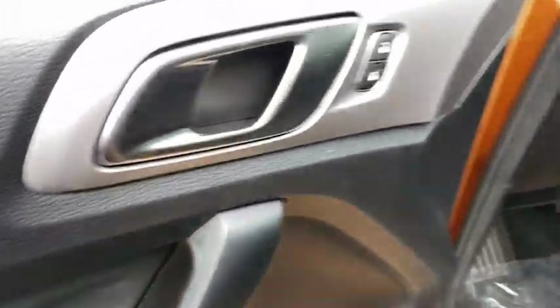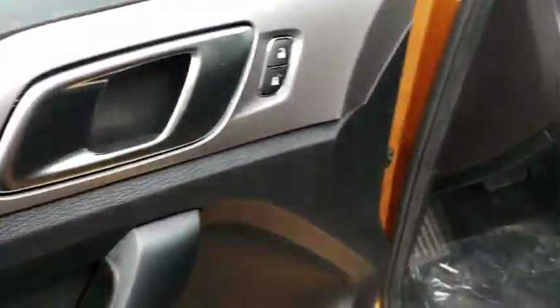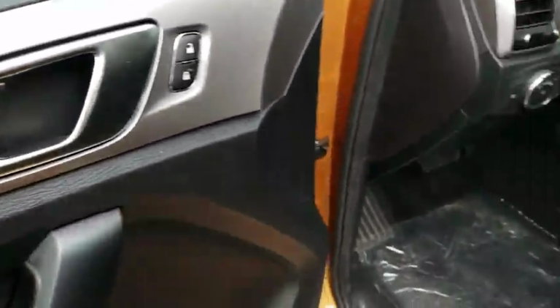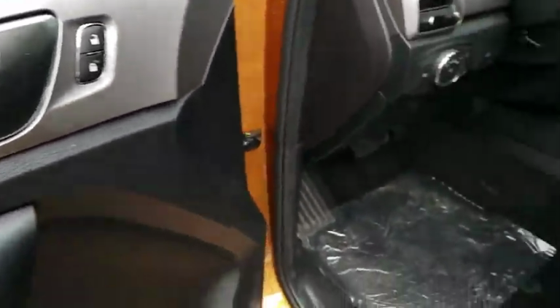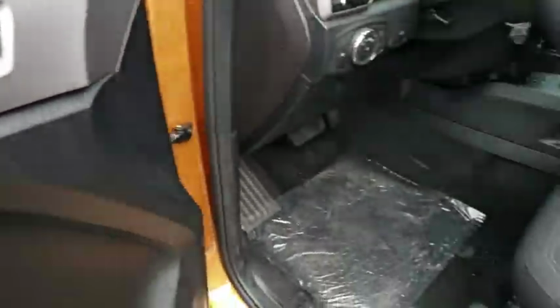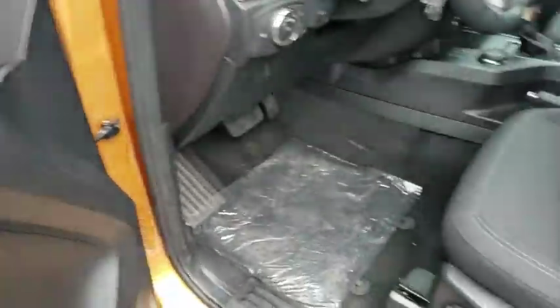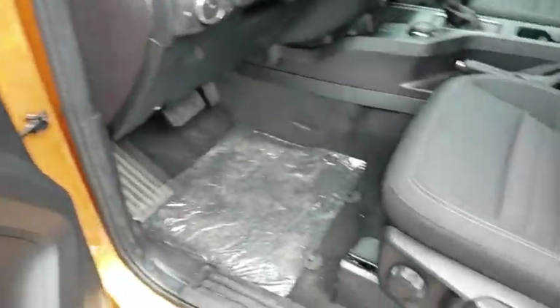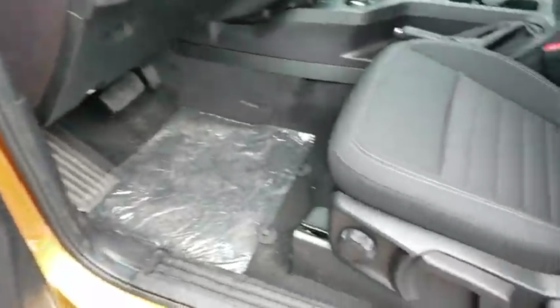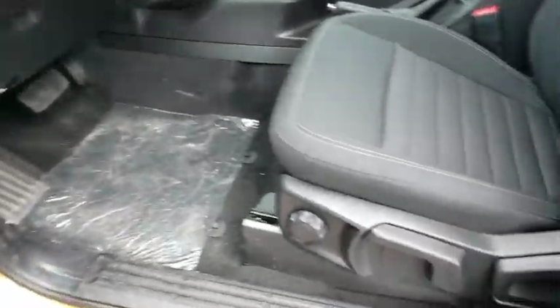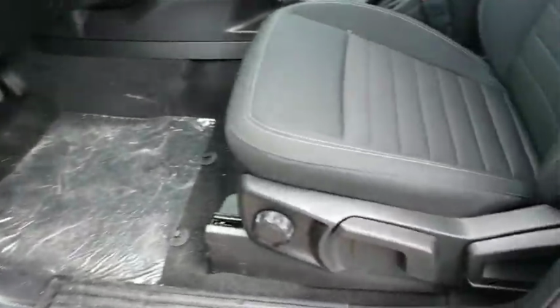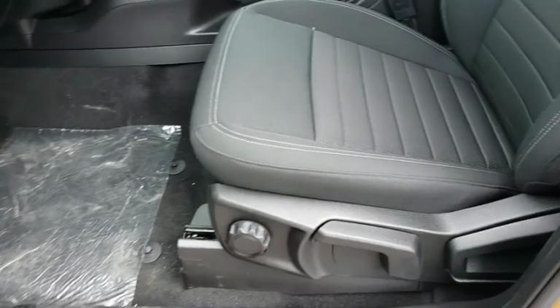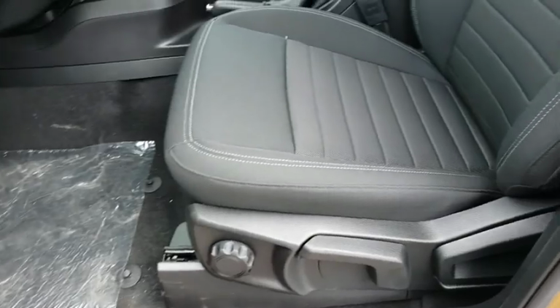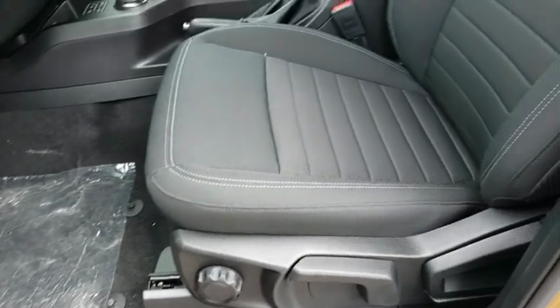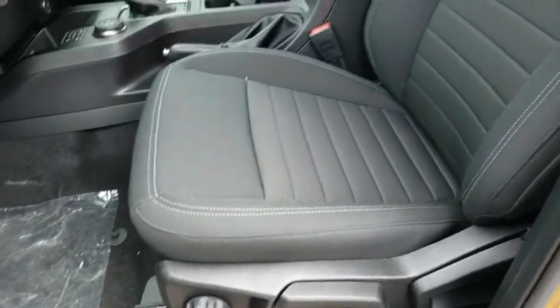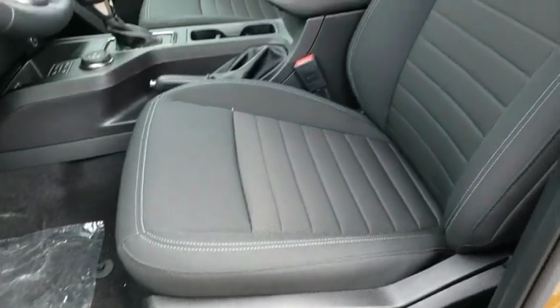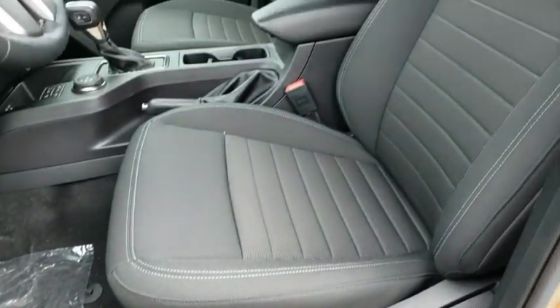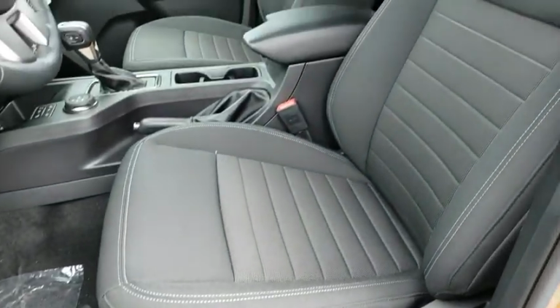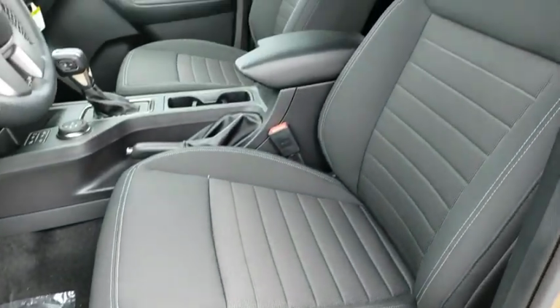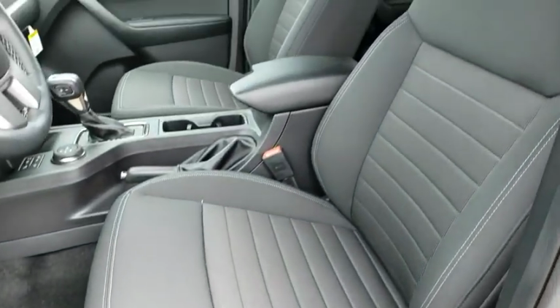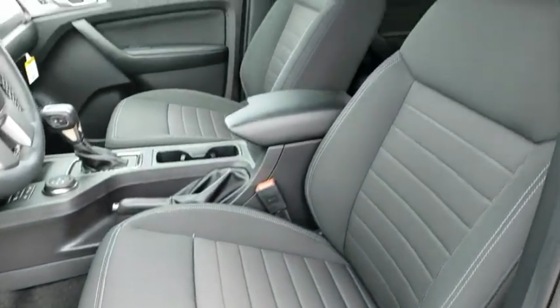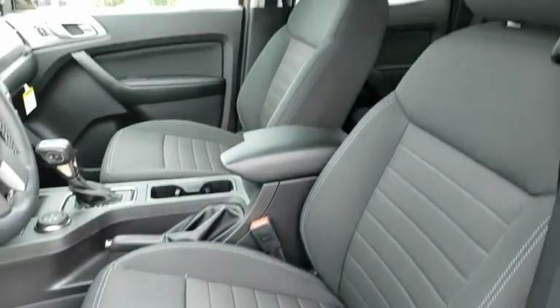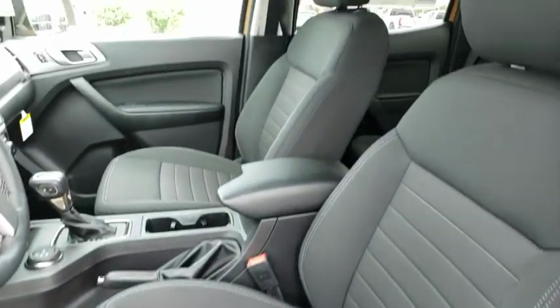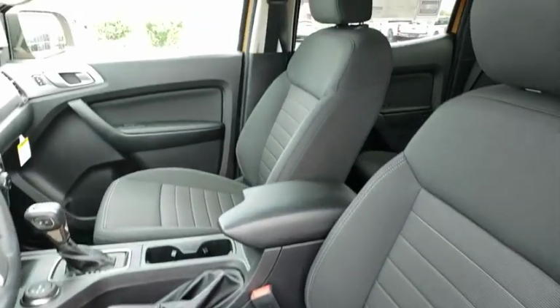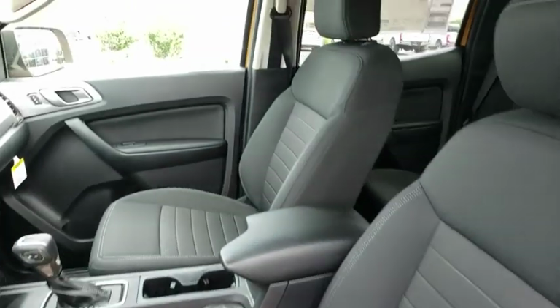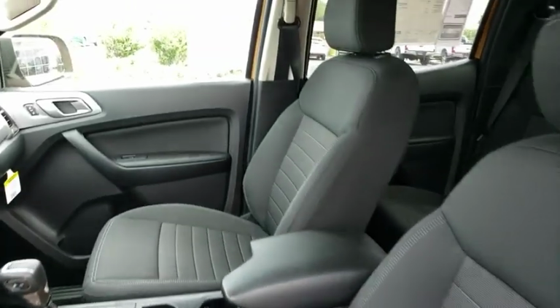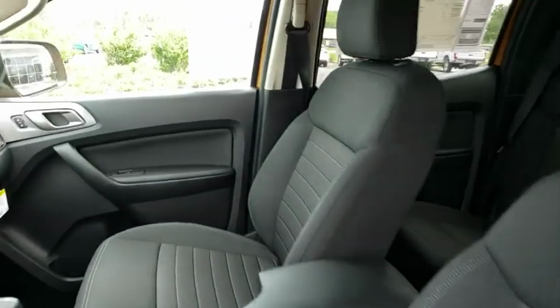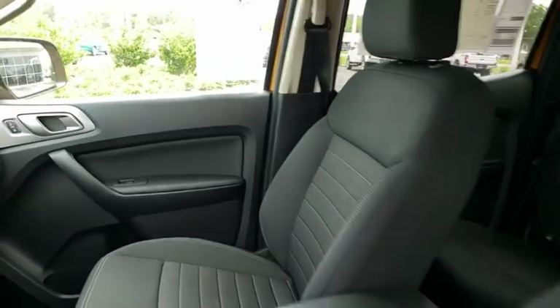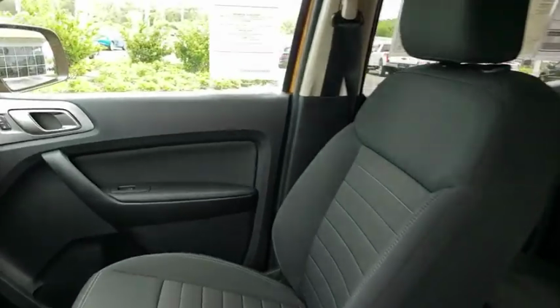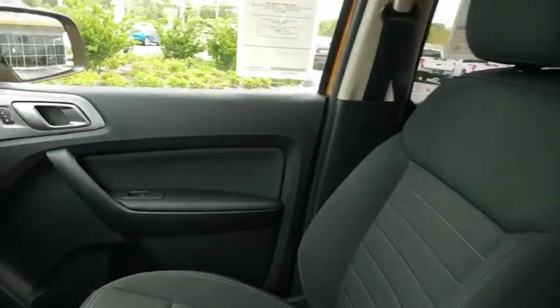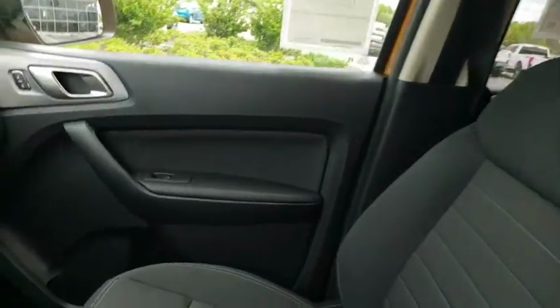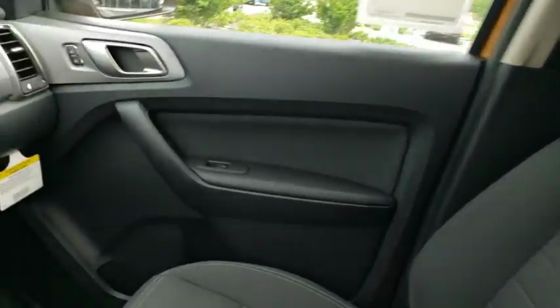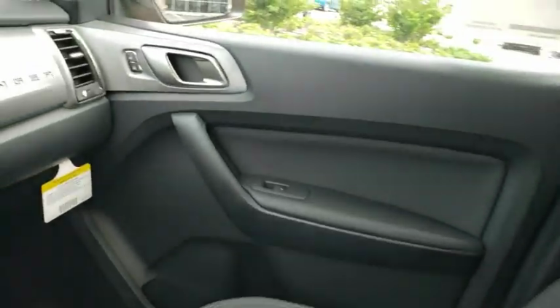Rear defrost, bucket seats. If you like it online, you'll love it in your driveway. Take it for a spin today.